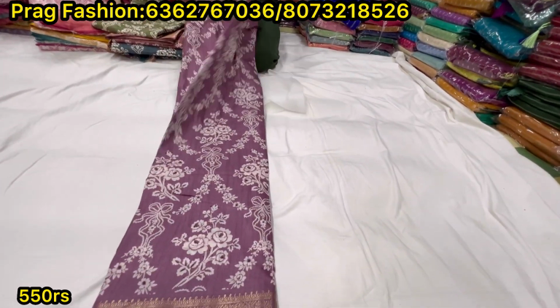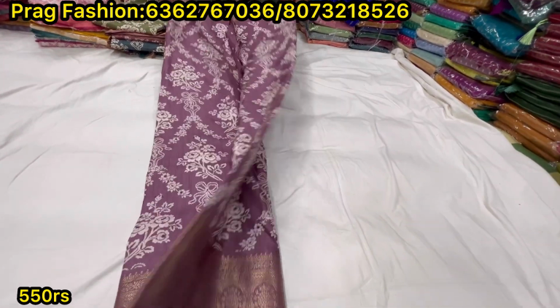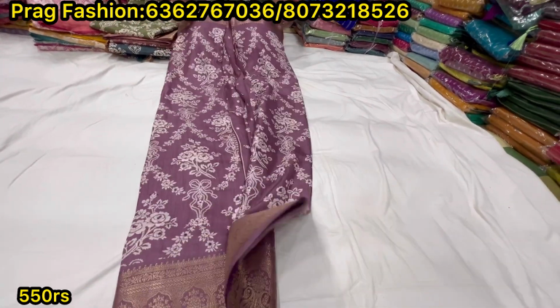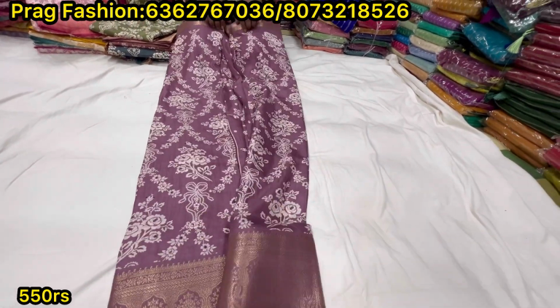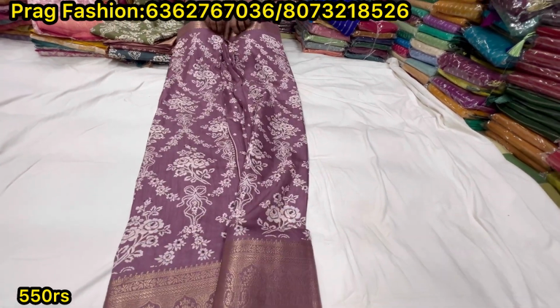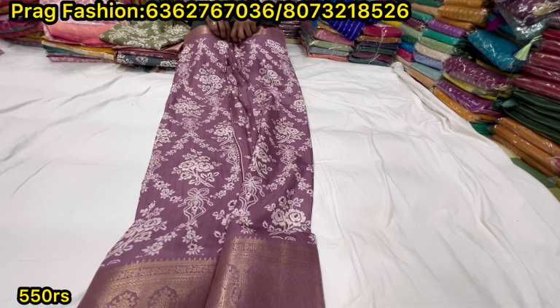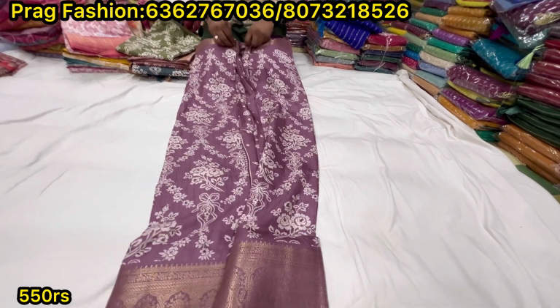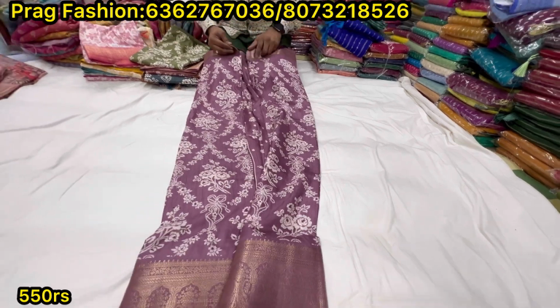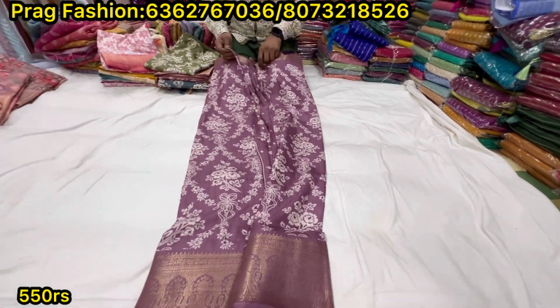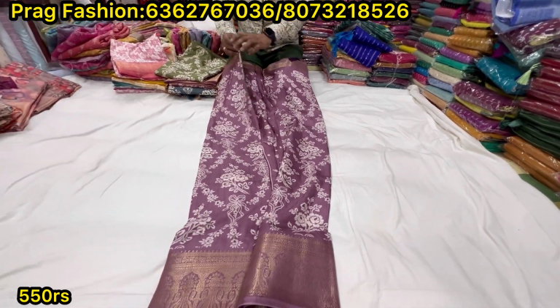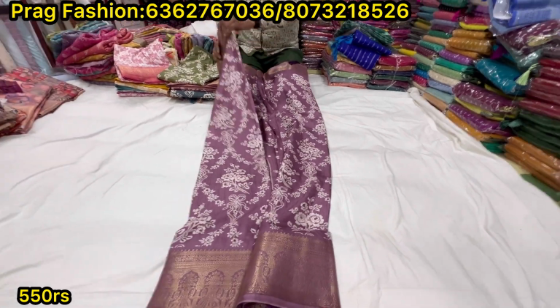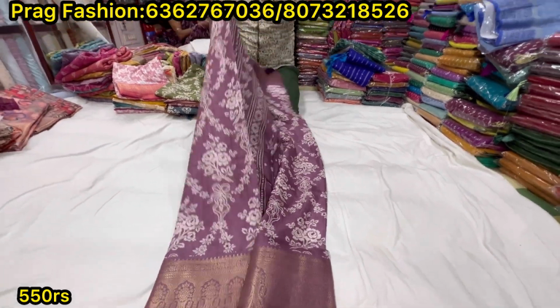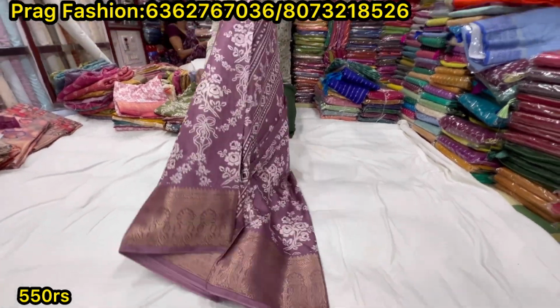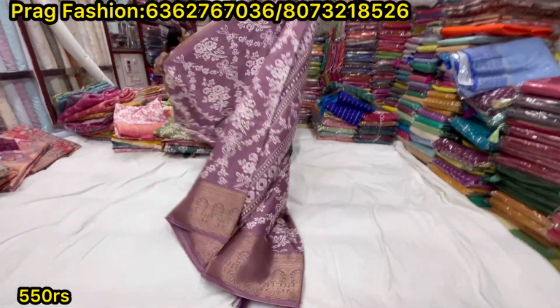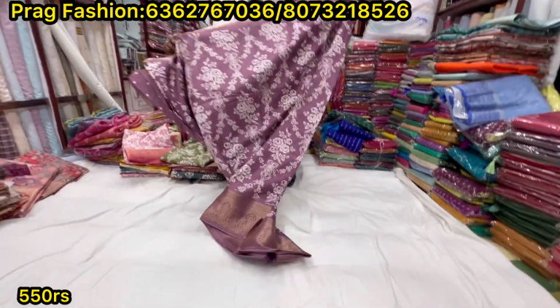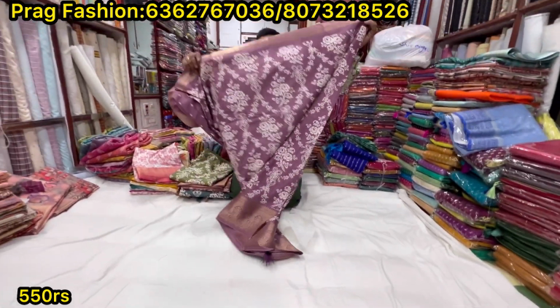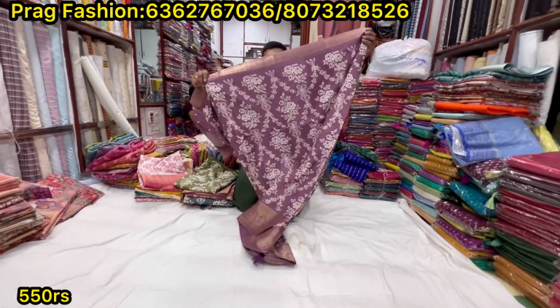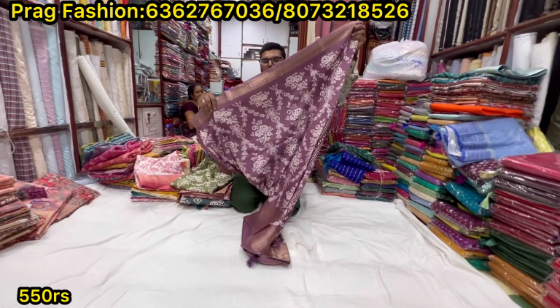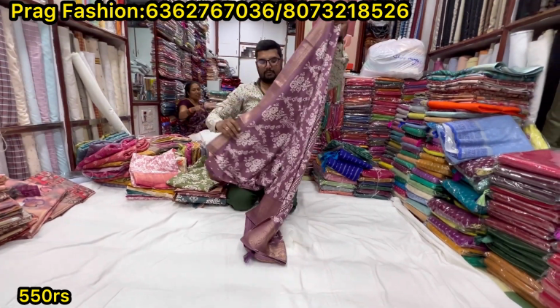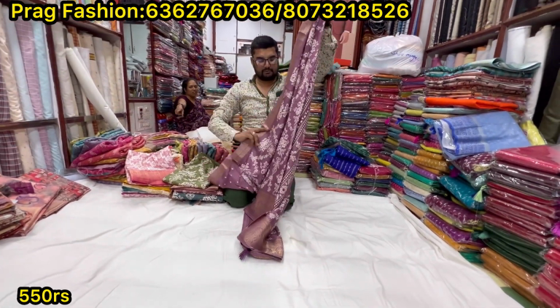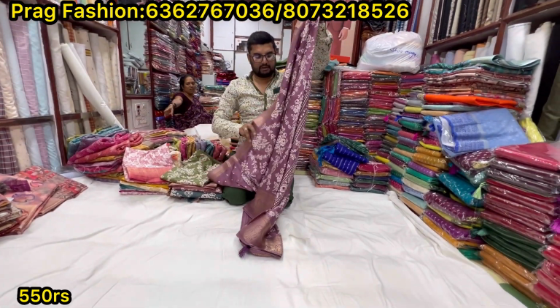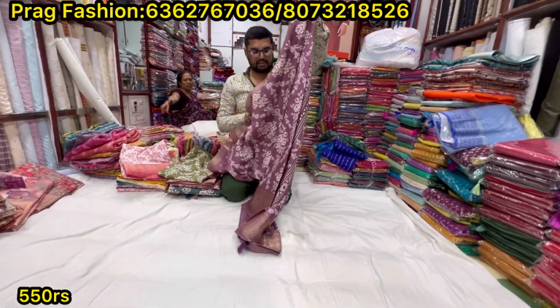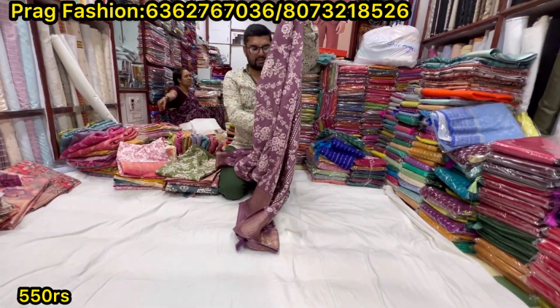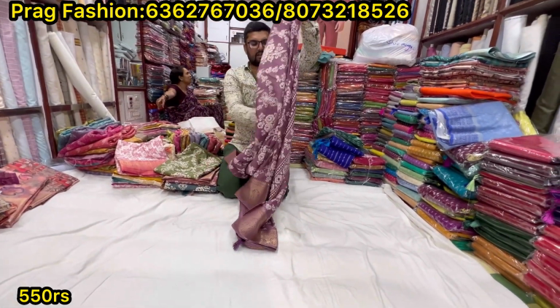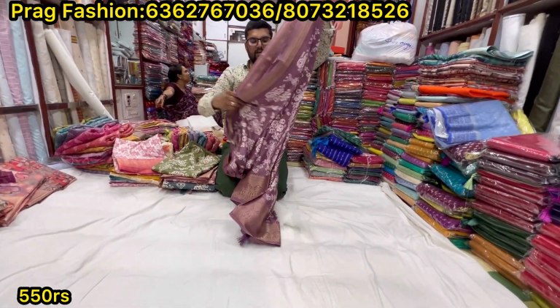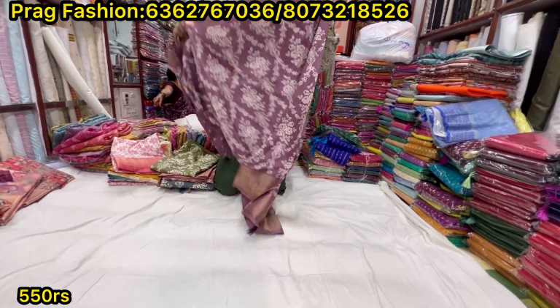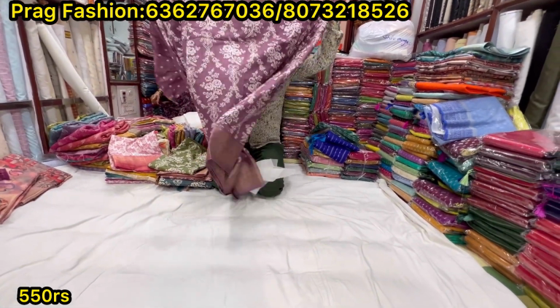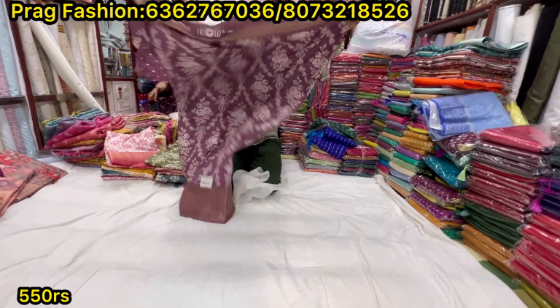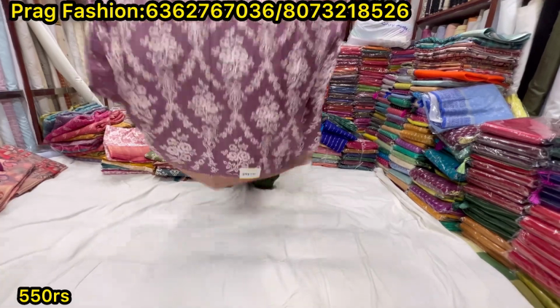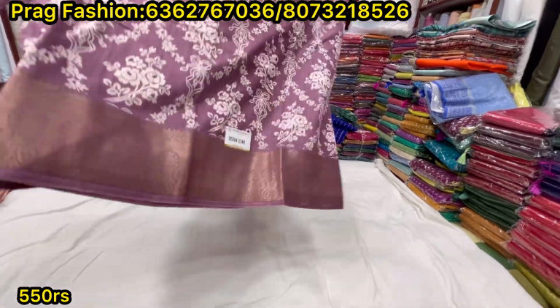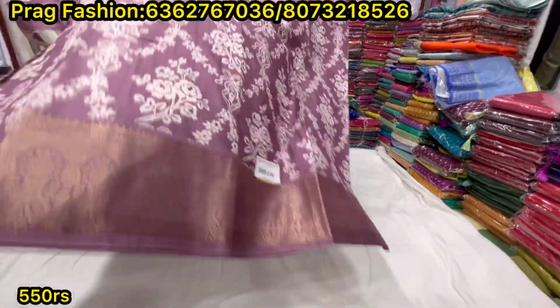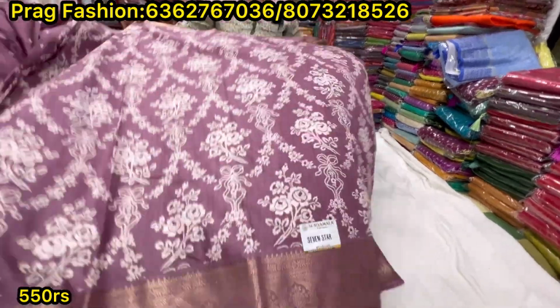We have a different colour. It's all beautiful.